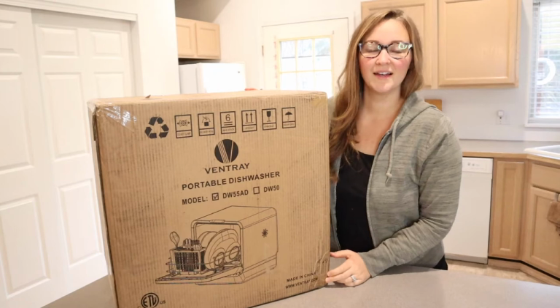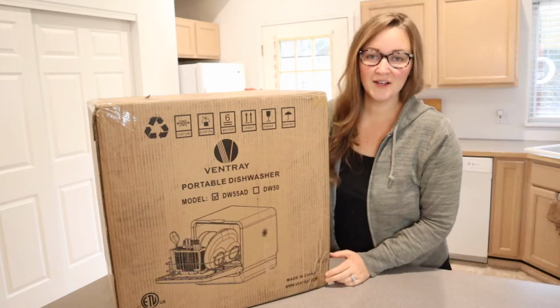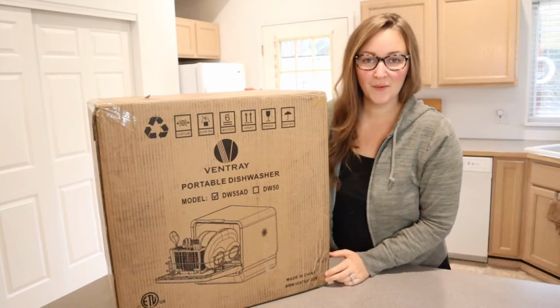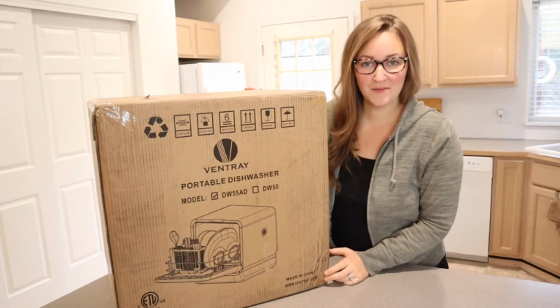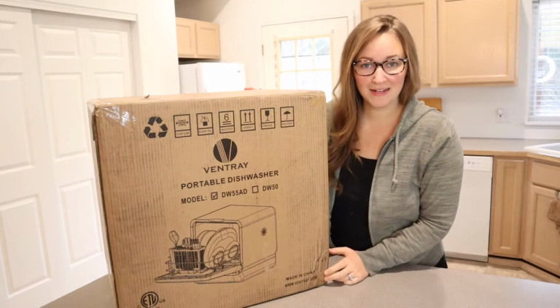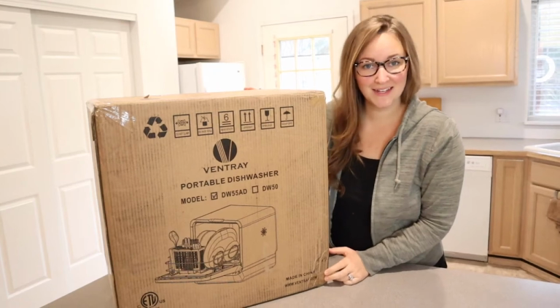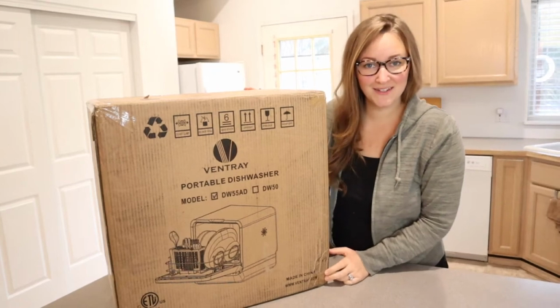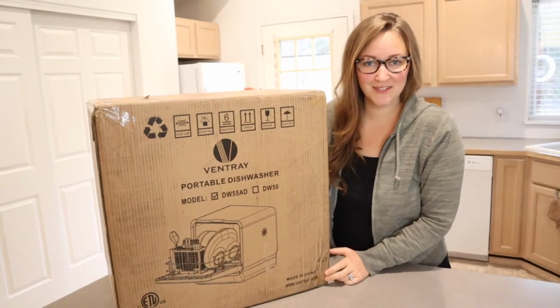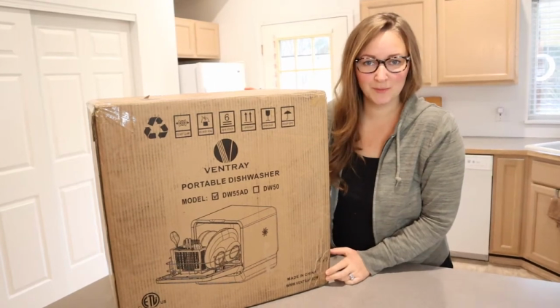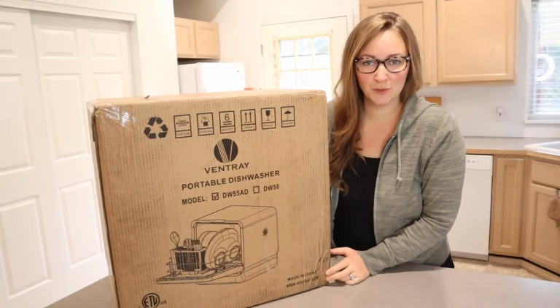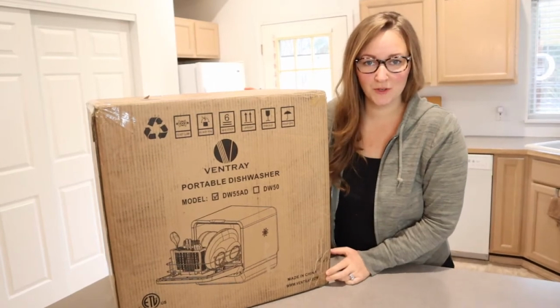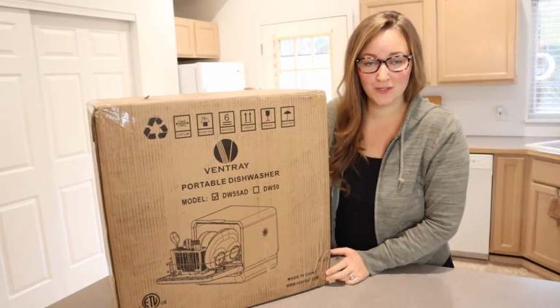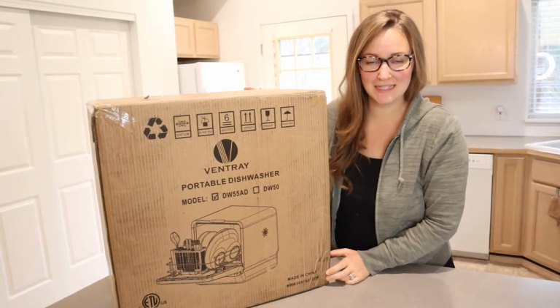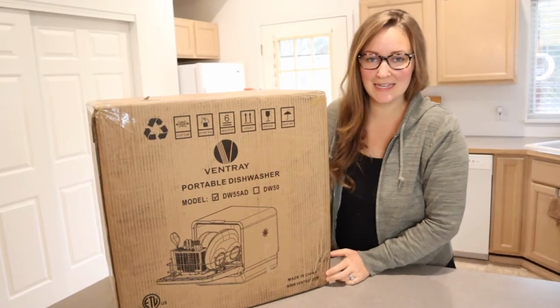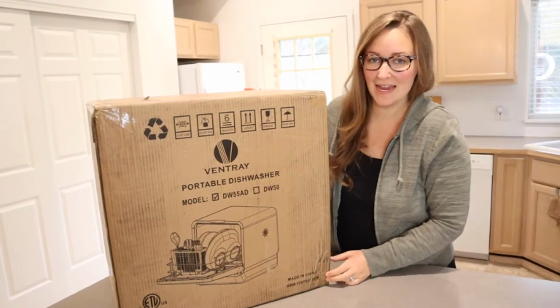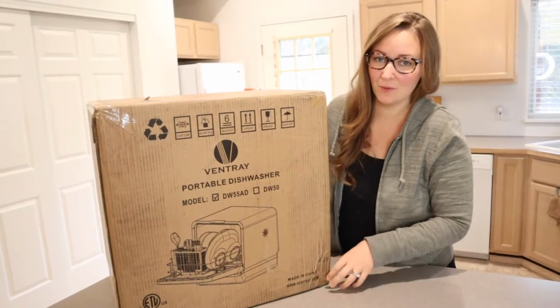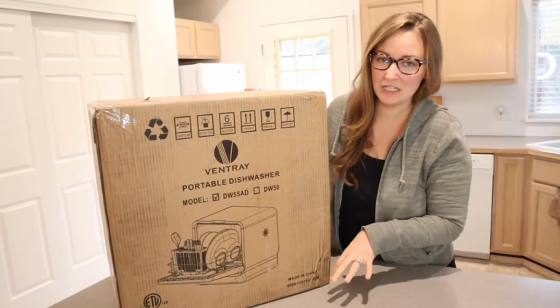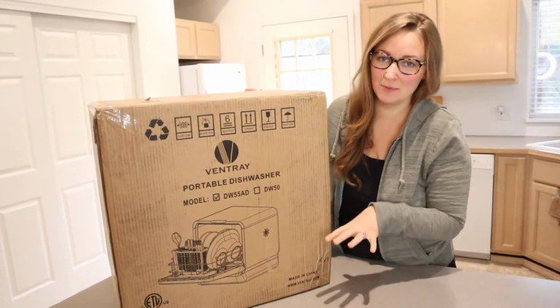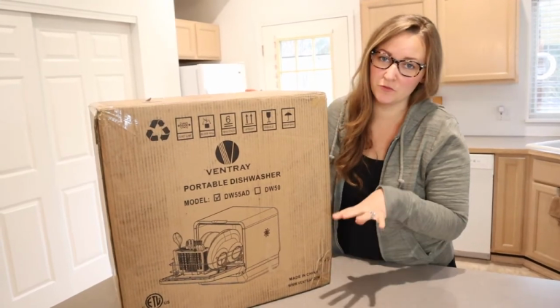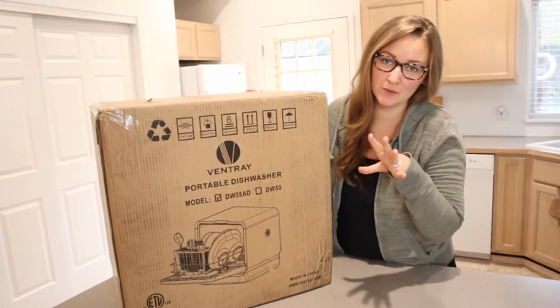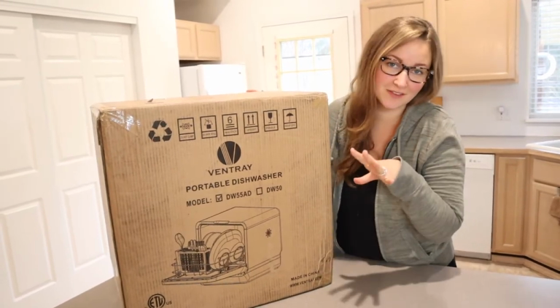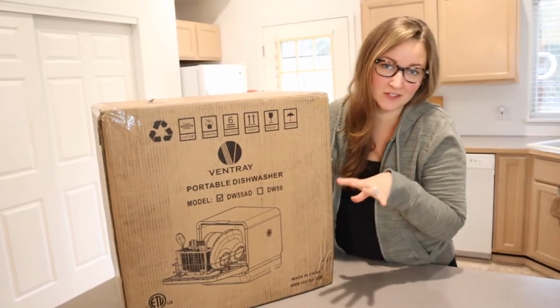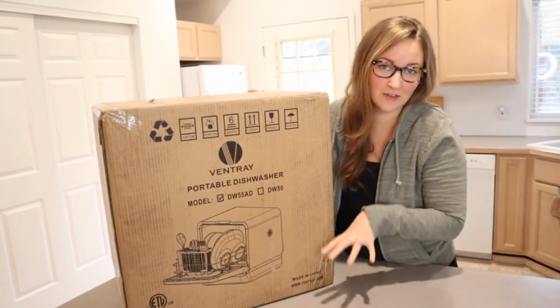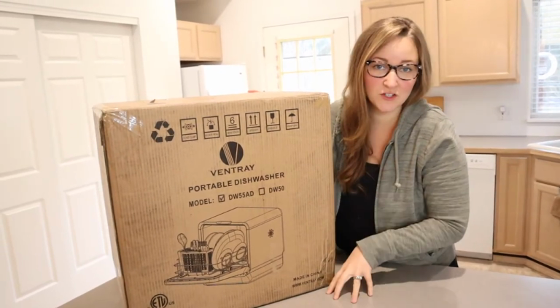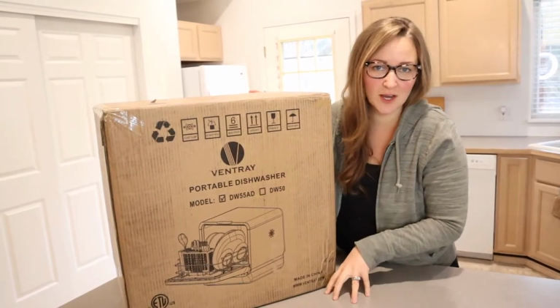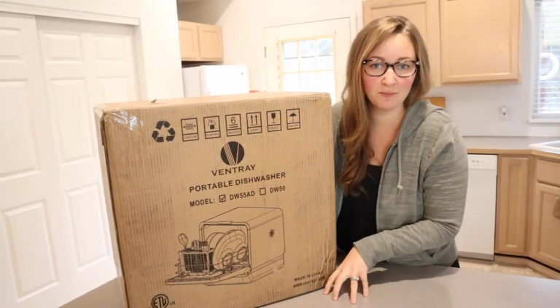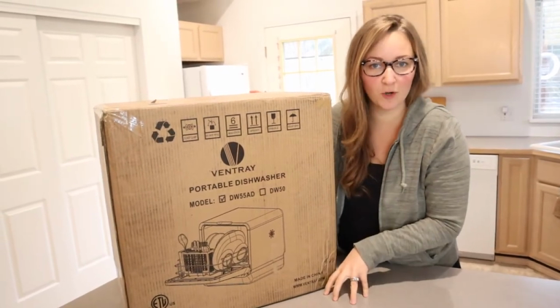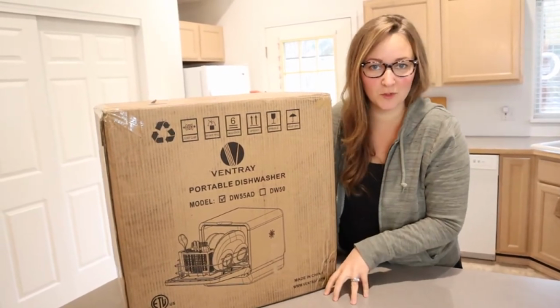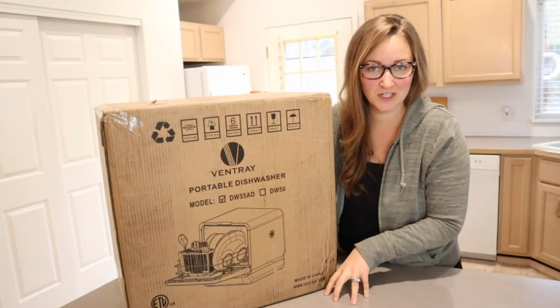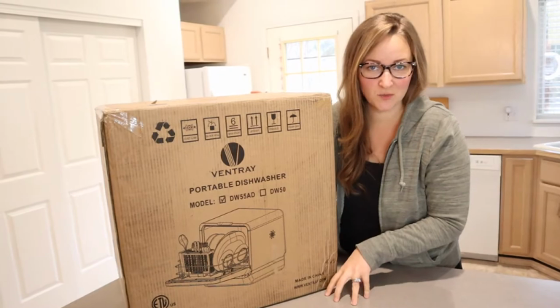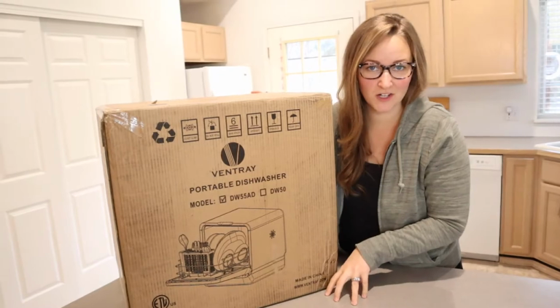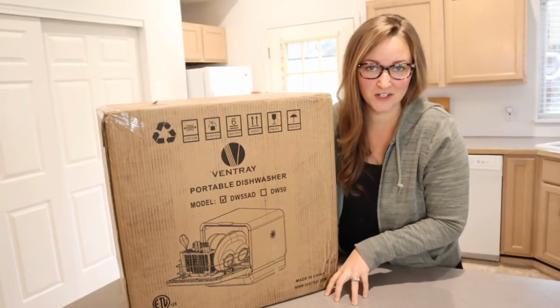Hello, welcome back to KG Simple Reviews. Today I'm going to be reviewing this Venture Portable Dishwasher.